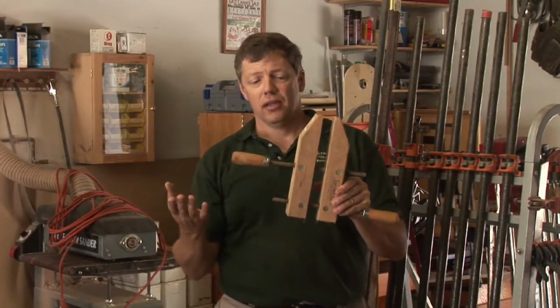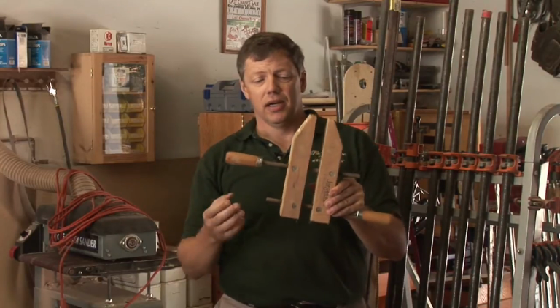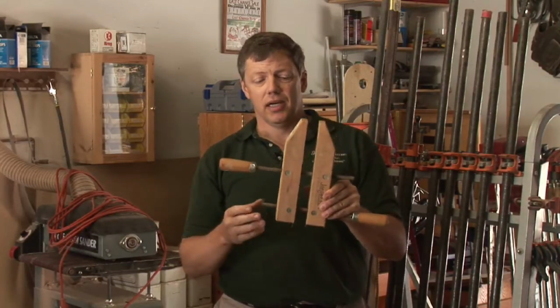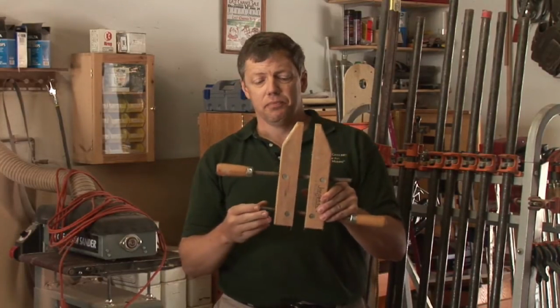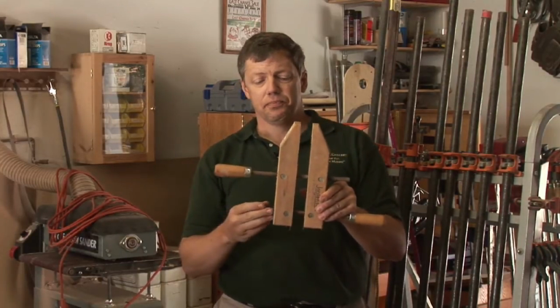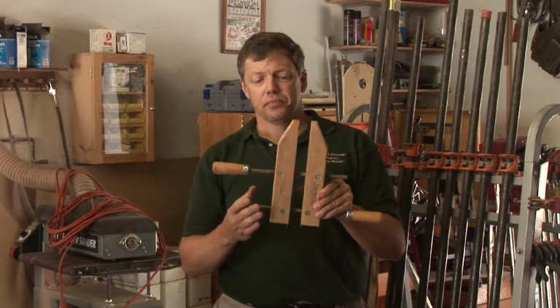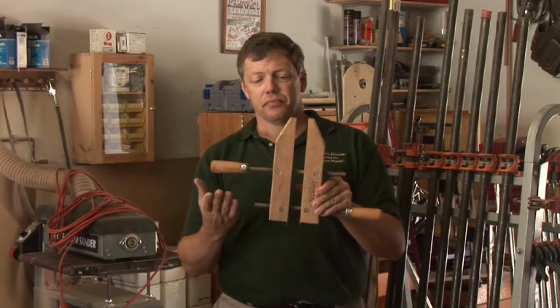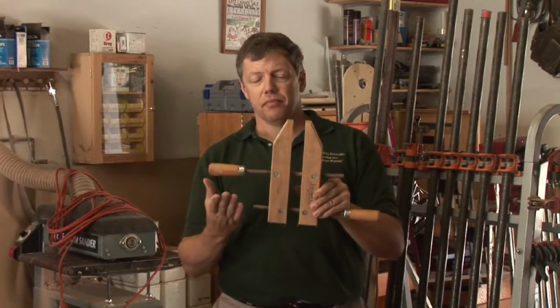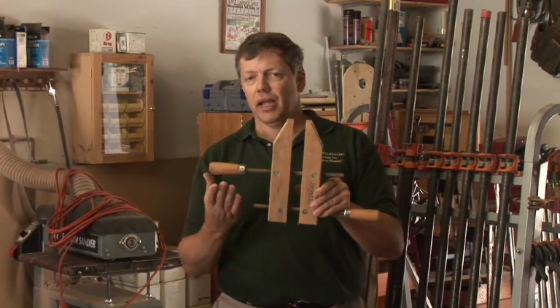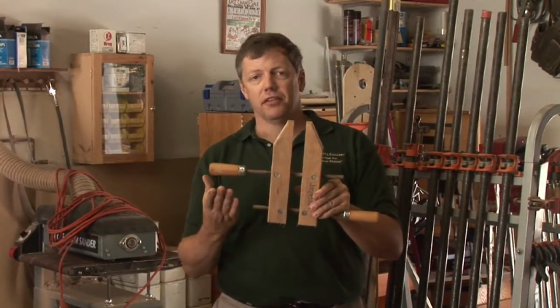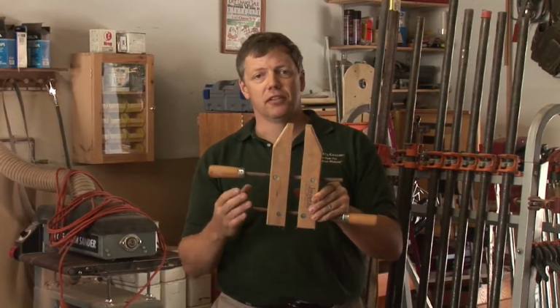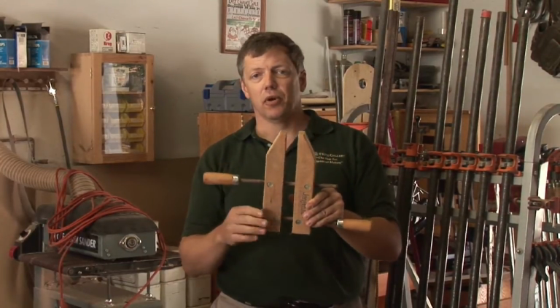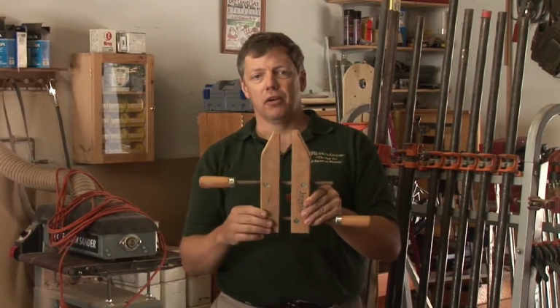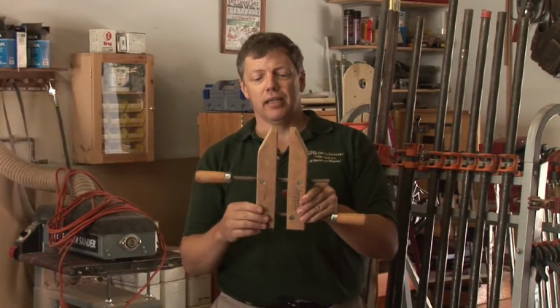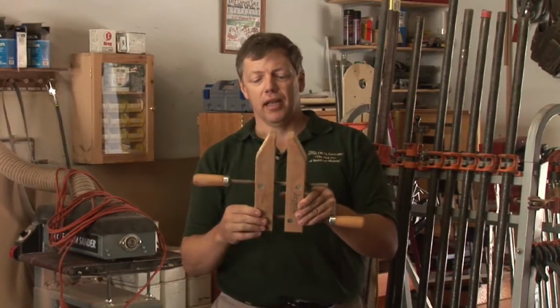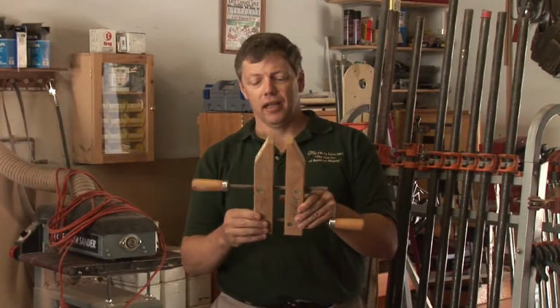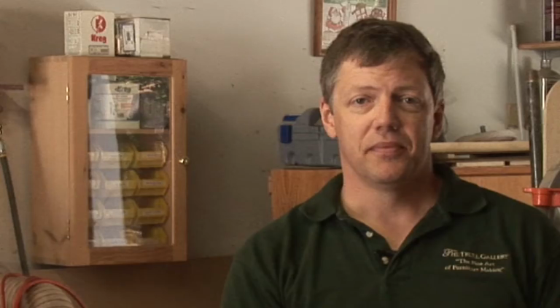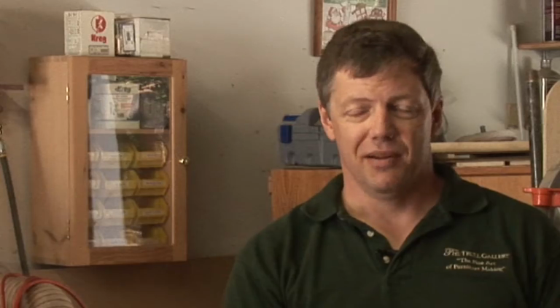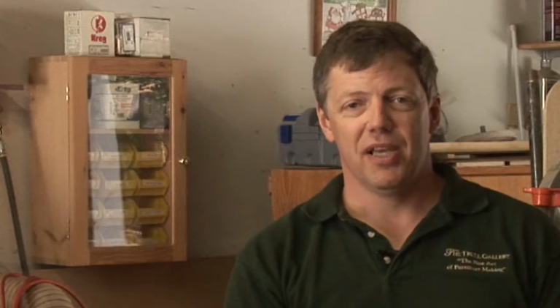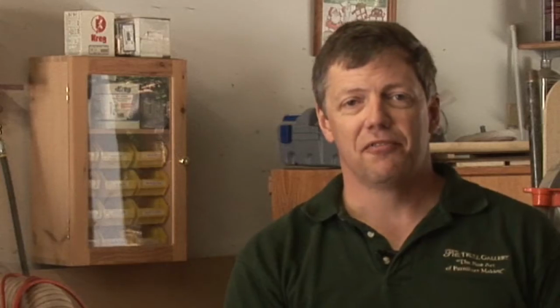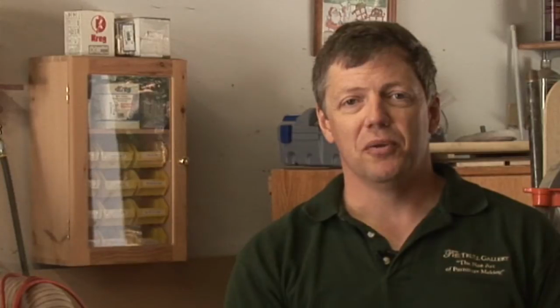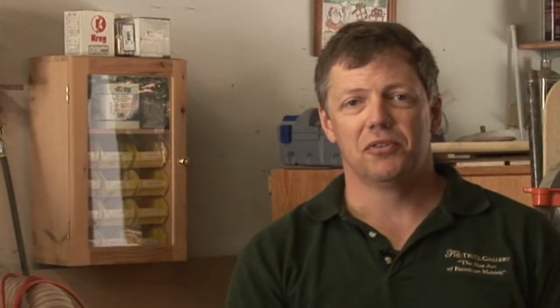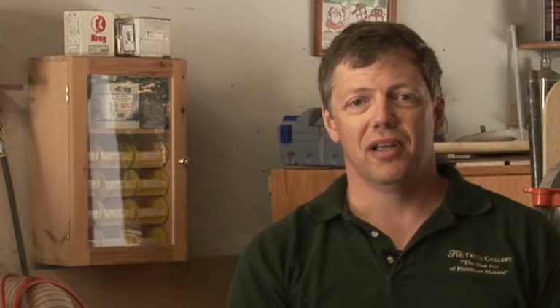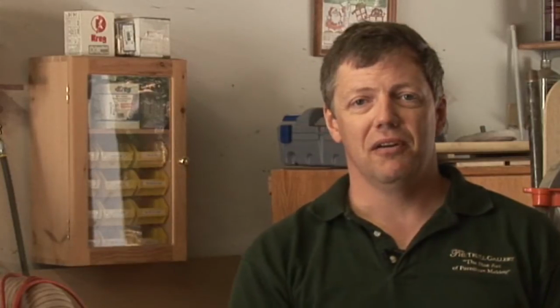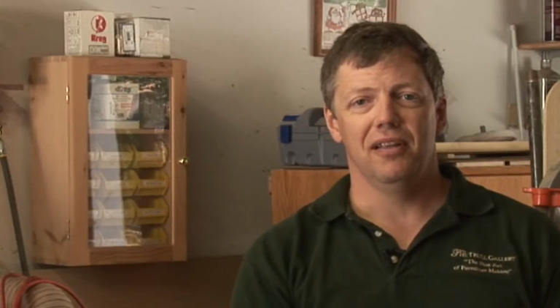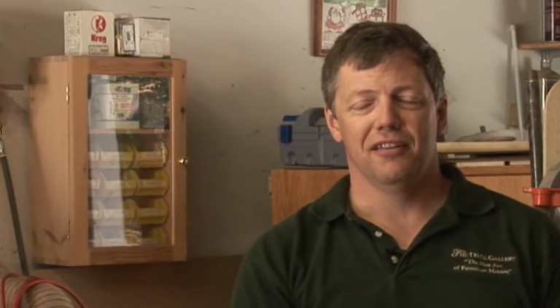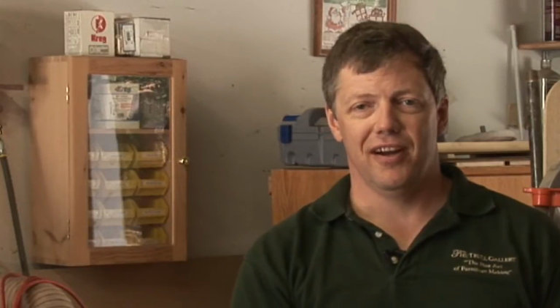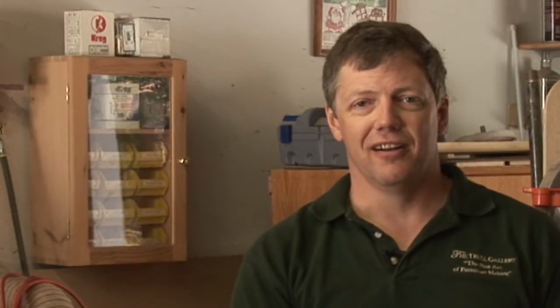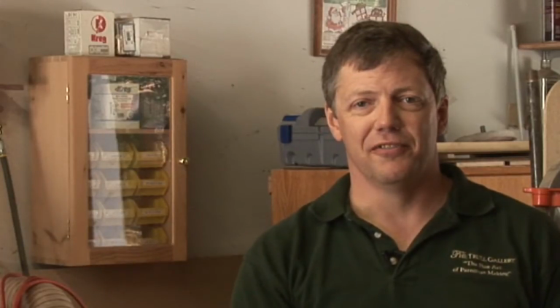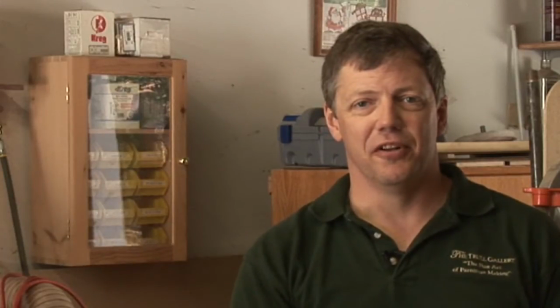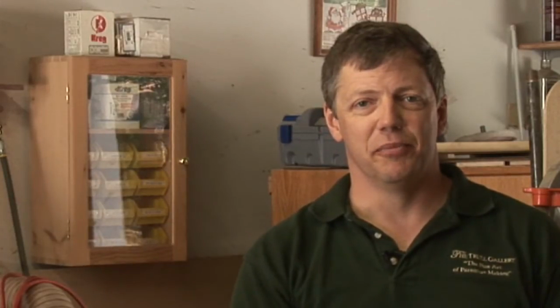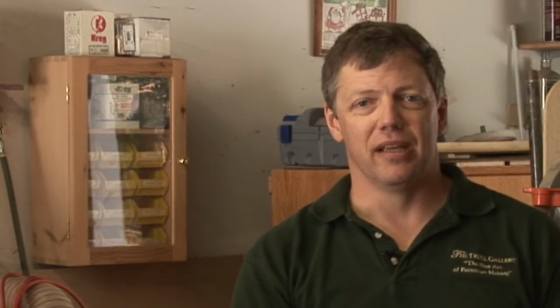I'm Dave Trull with the Trull Gallery, the fine art of furniture making.